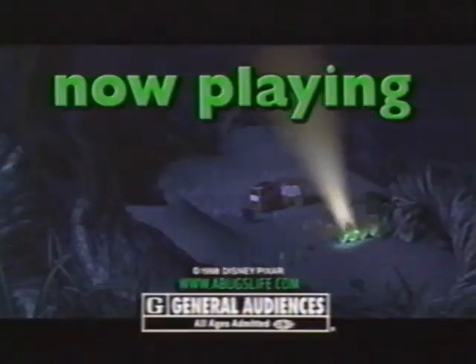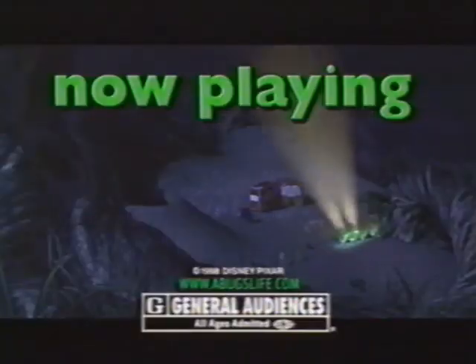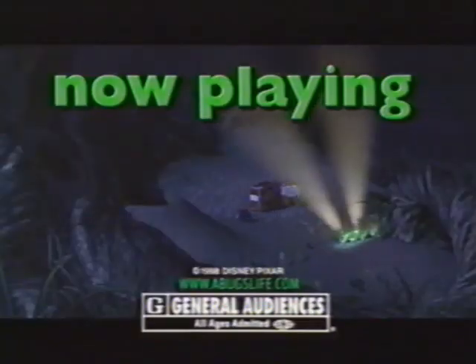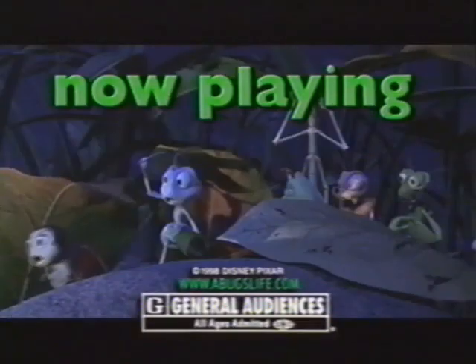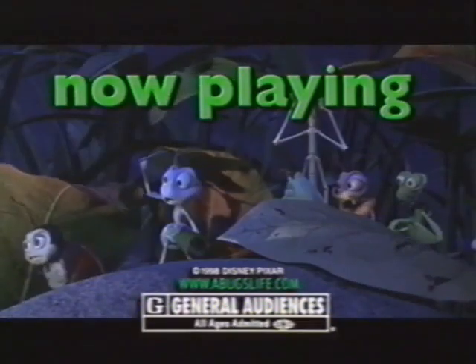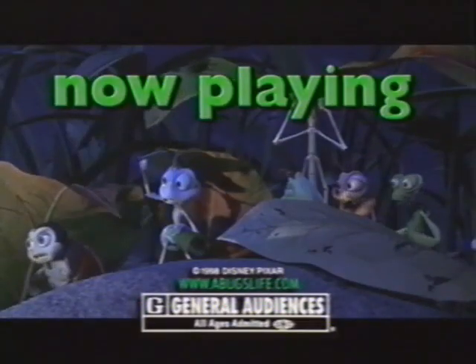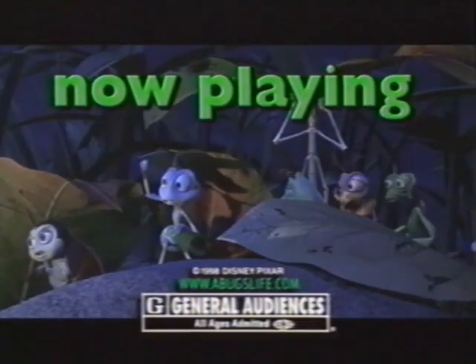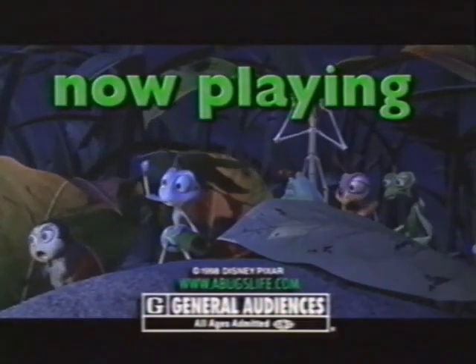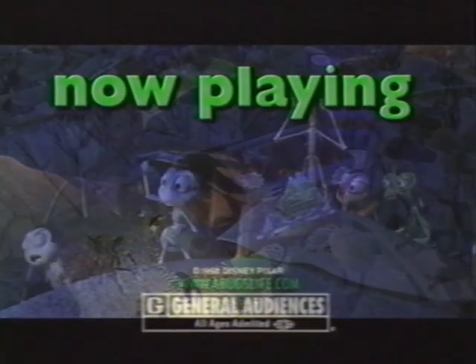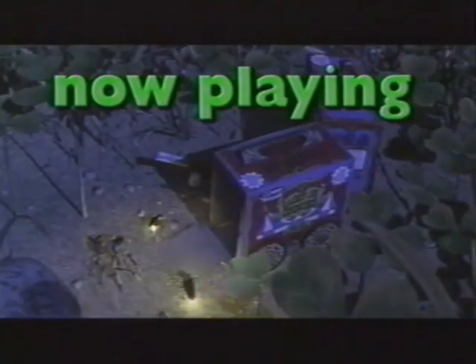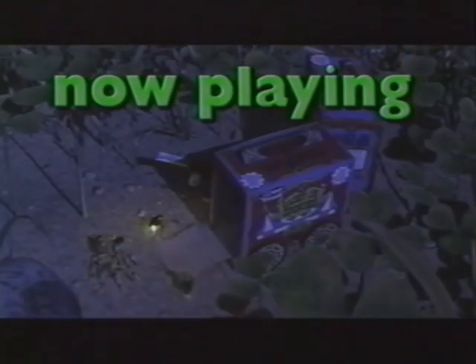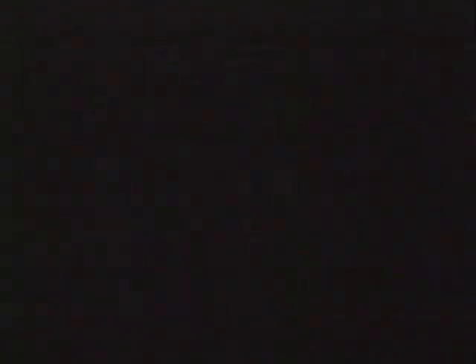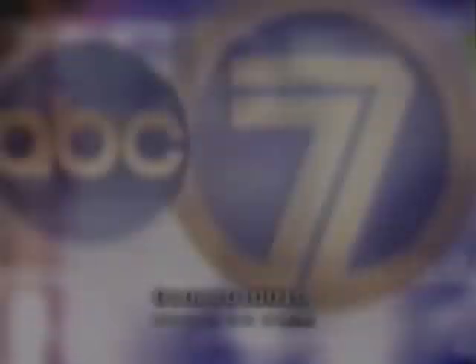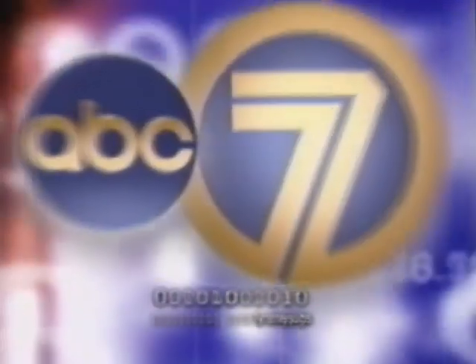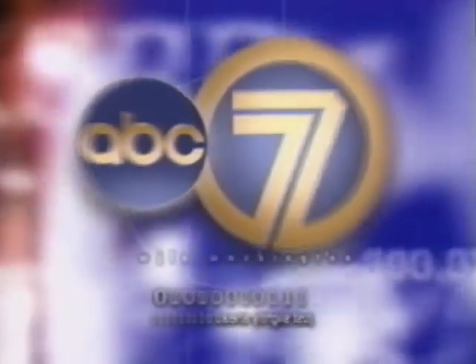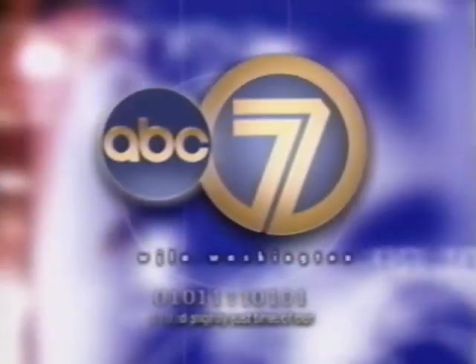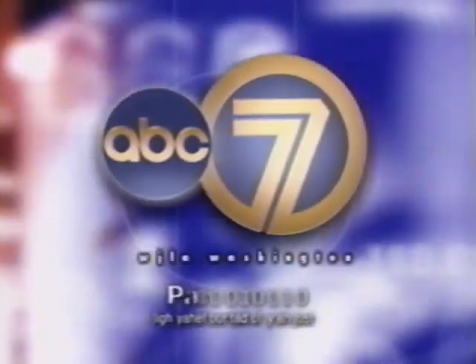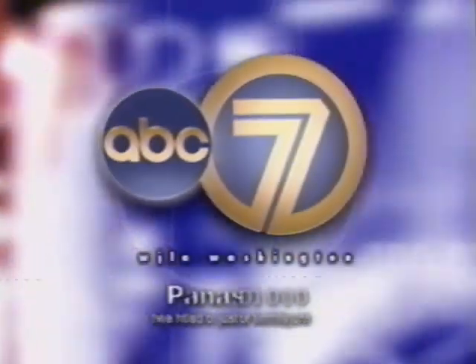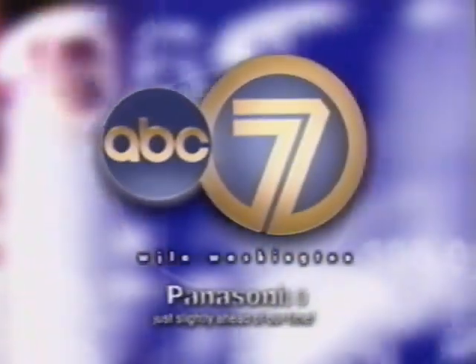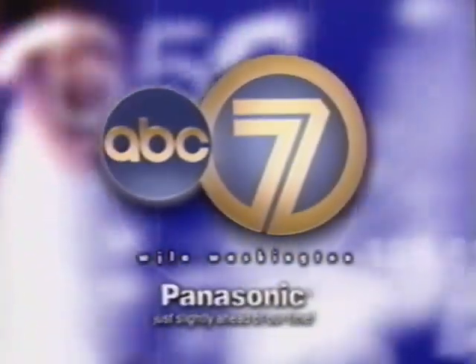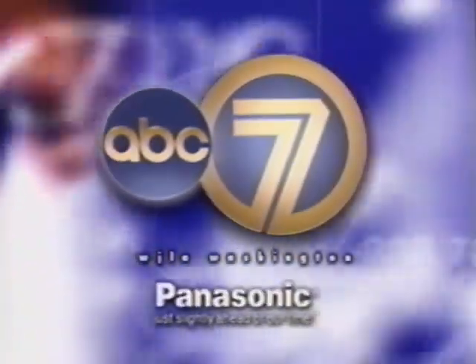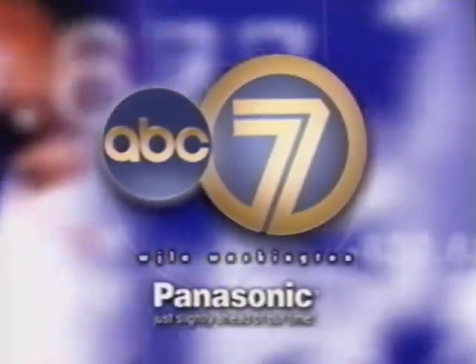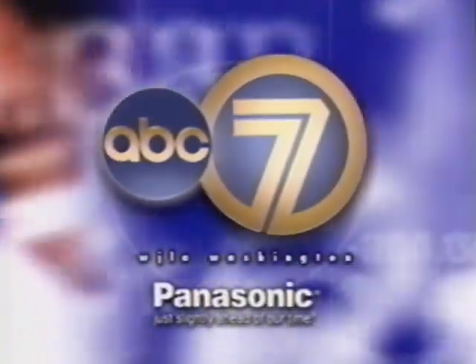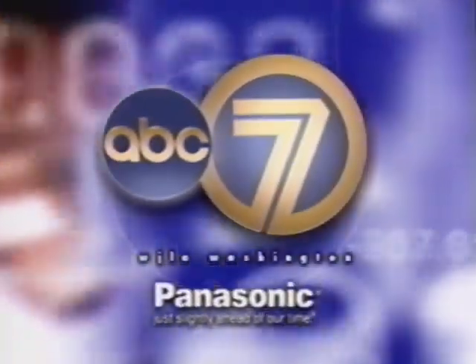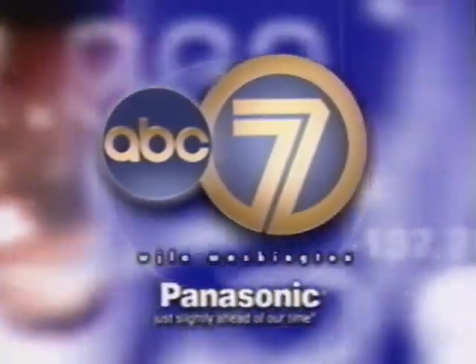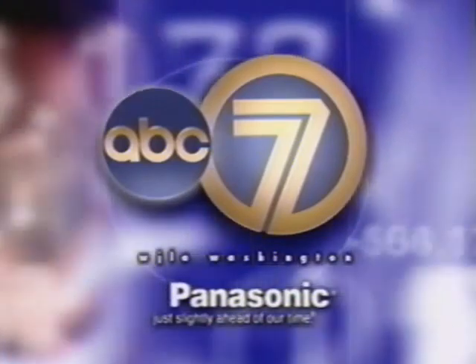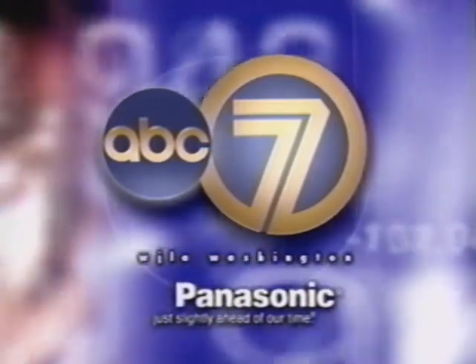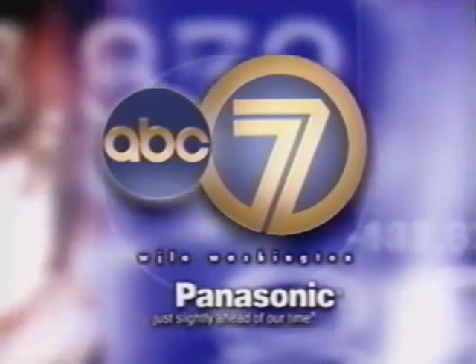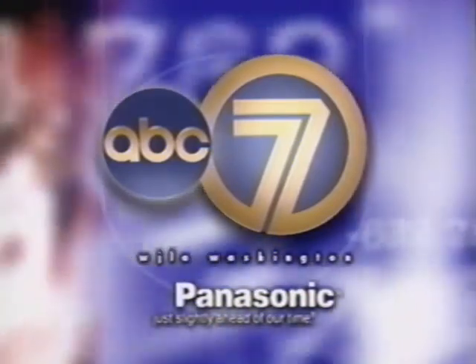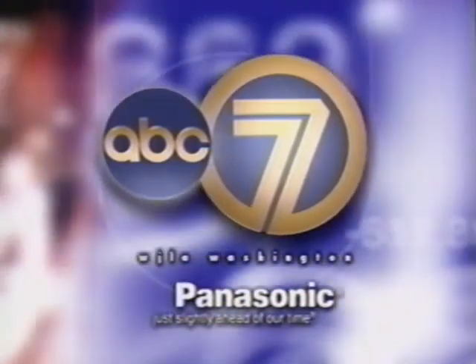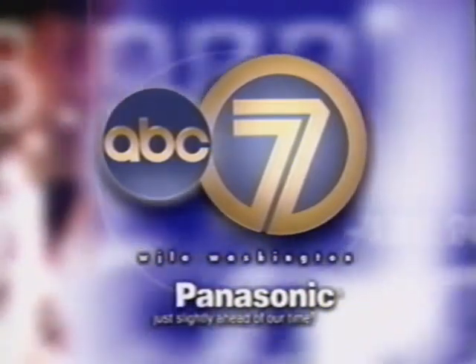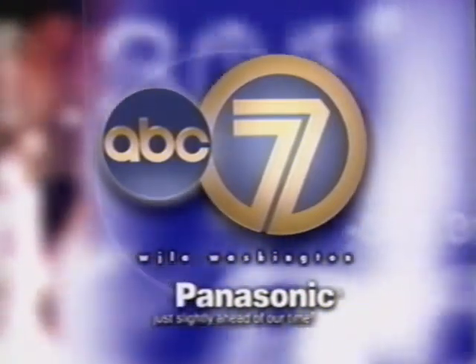ABC 7 and Panasonic. Partners in the future of DTV.